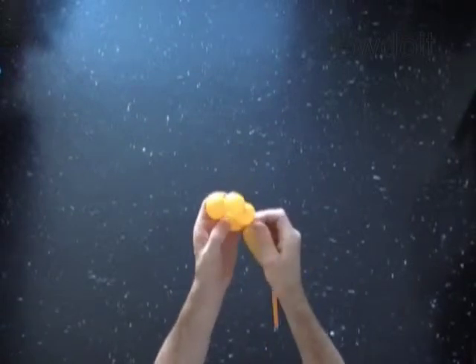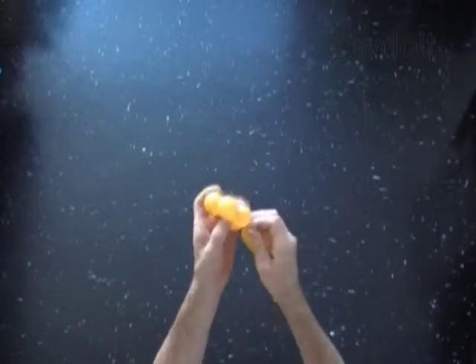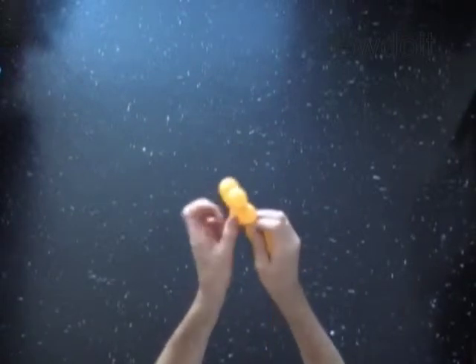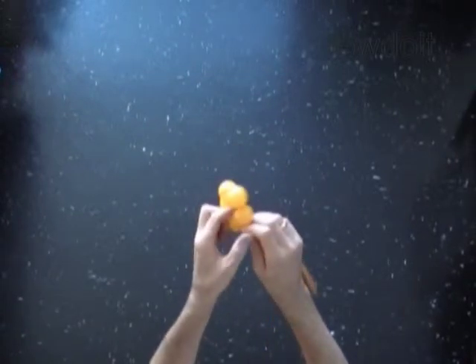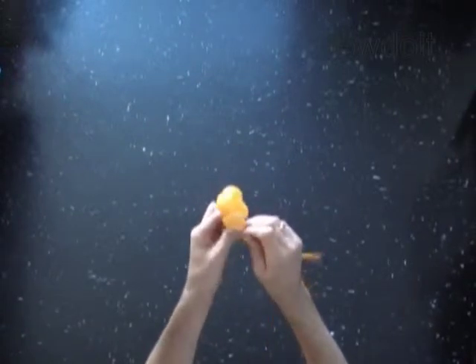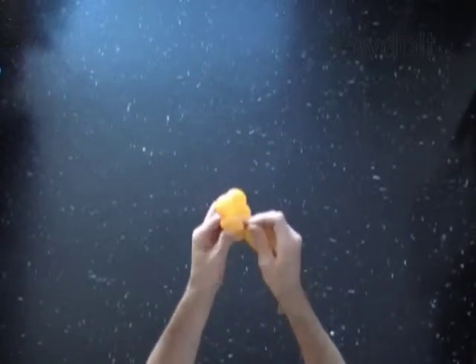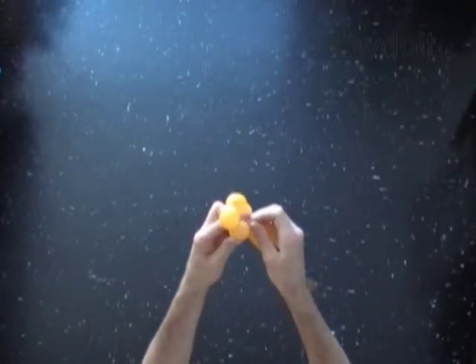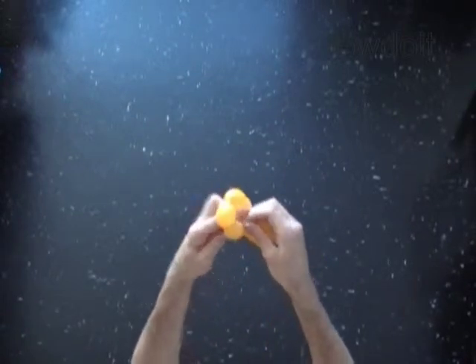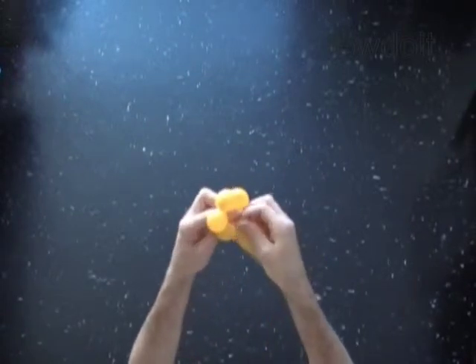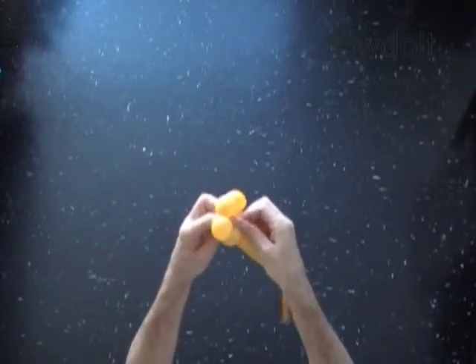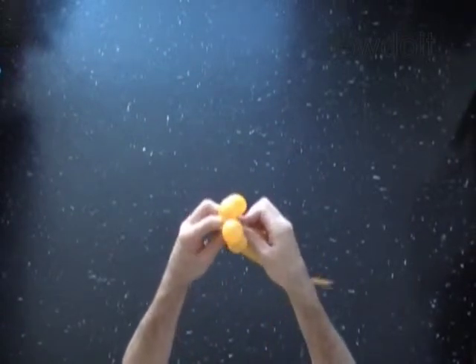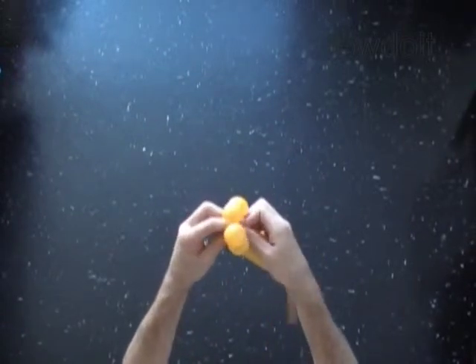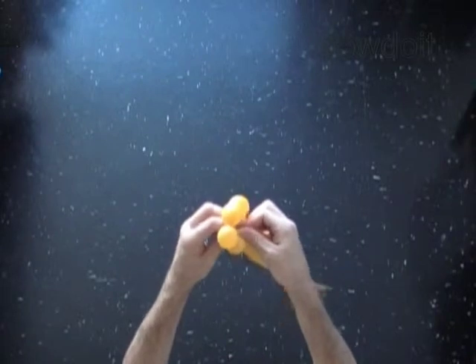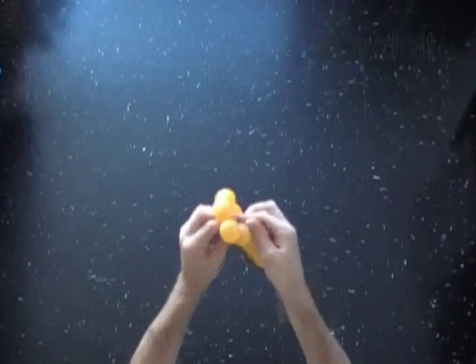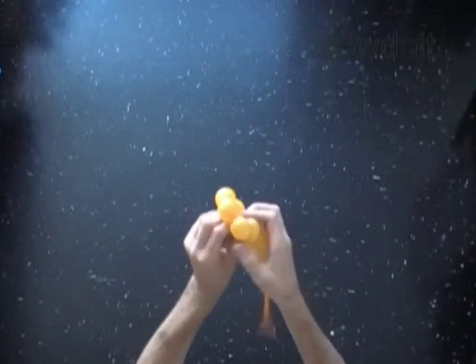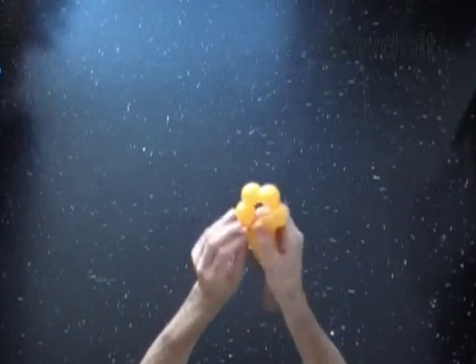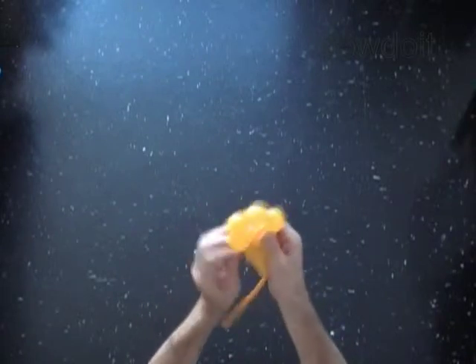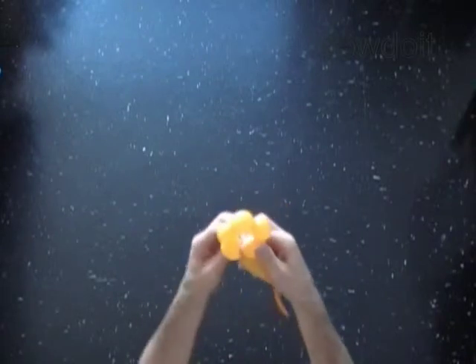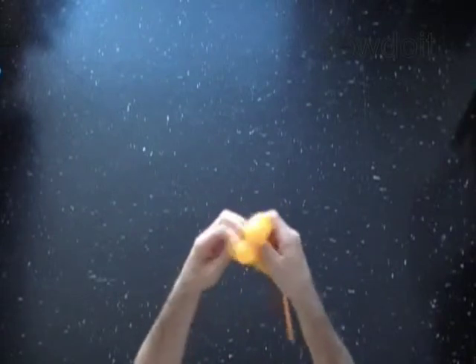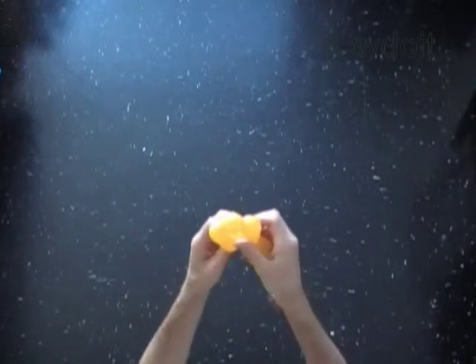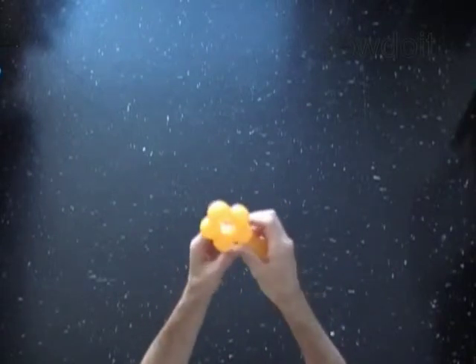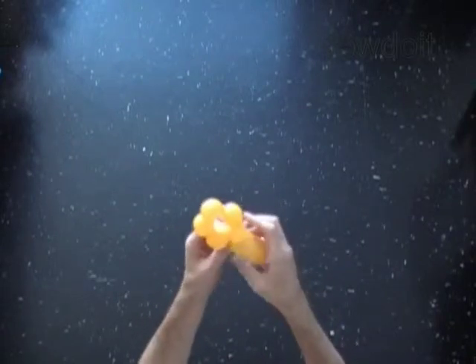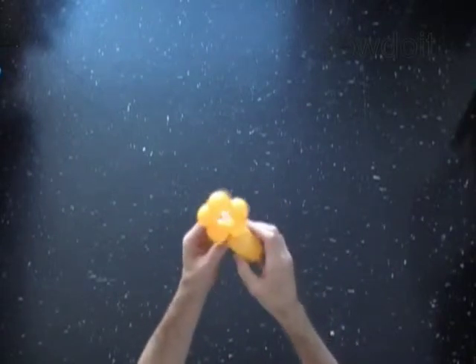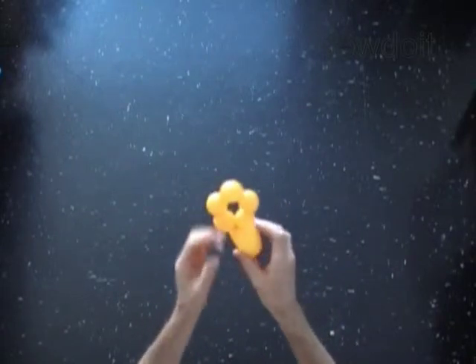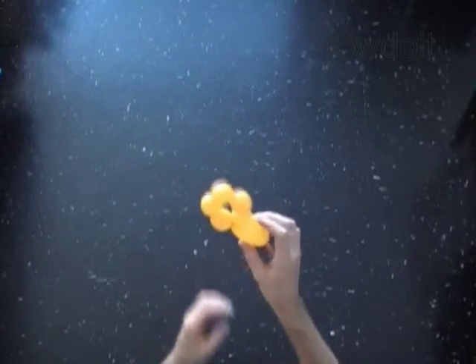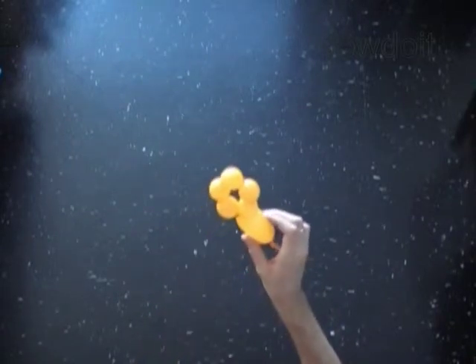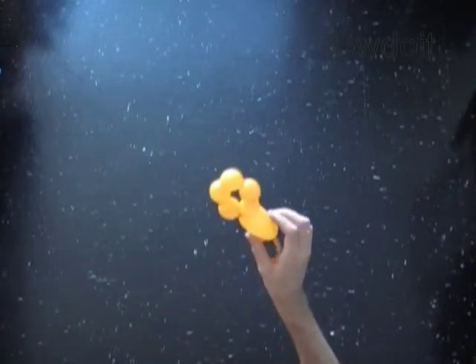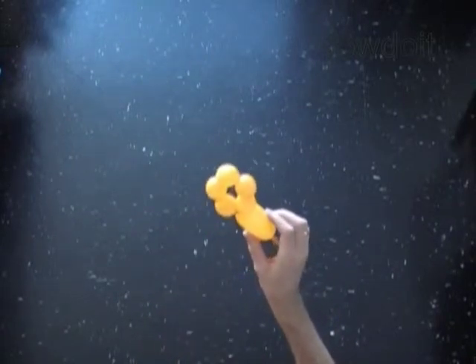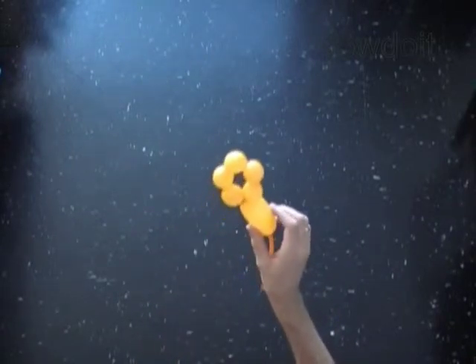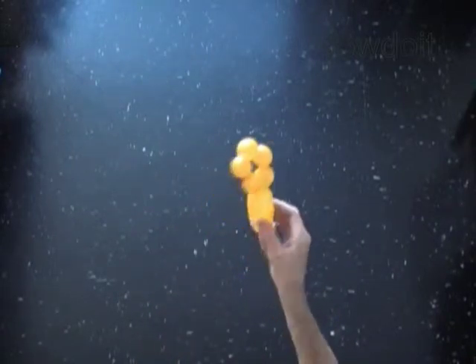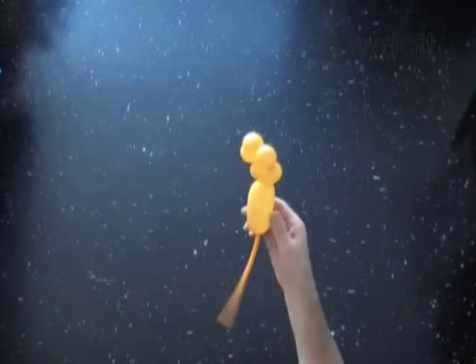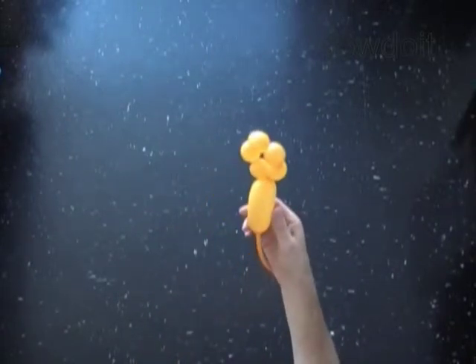The rest of the balloon is the sixth bubble. You can use the sixth bubble as a stand.